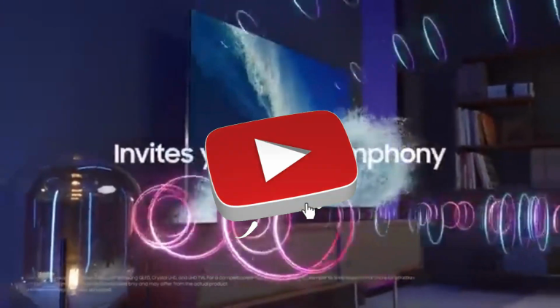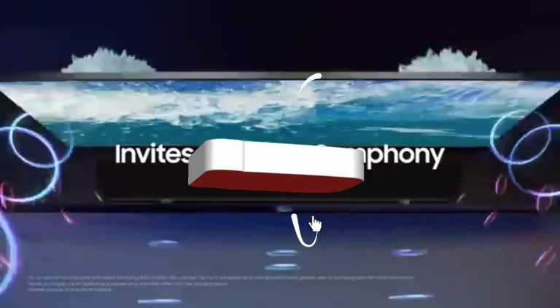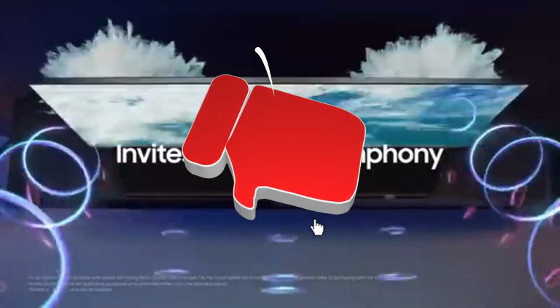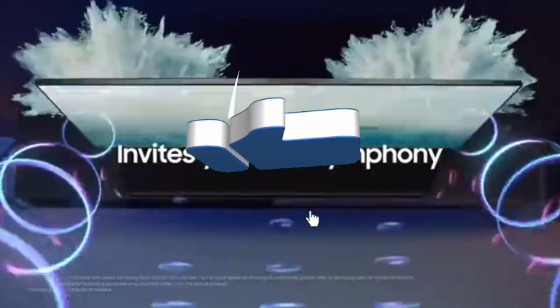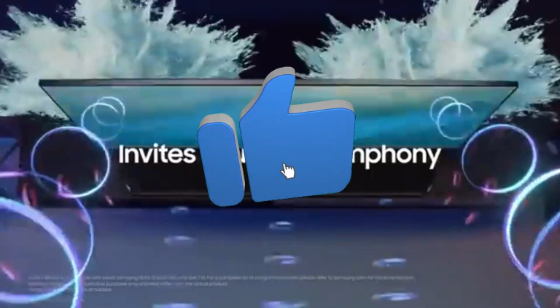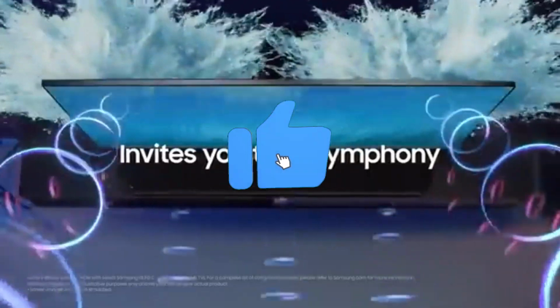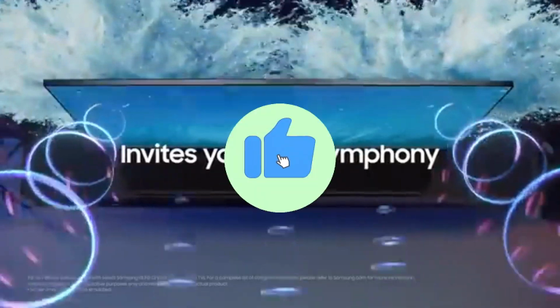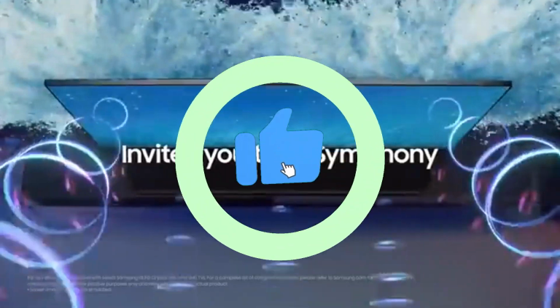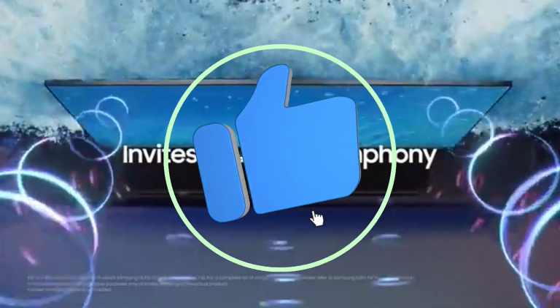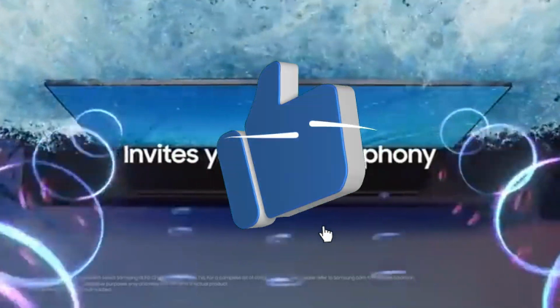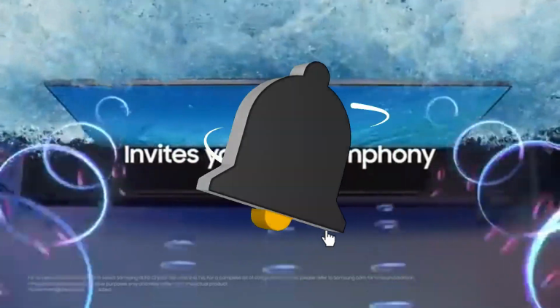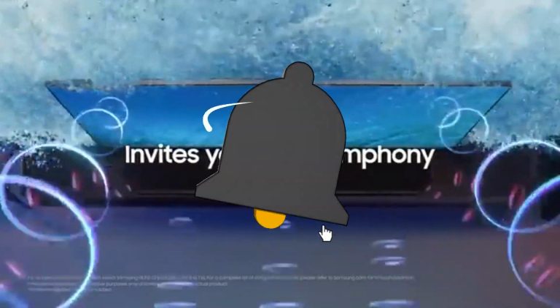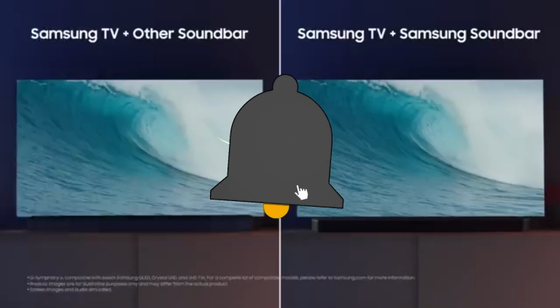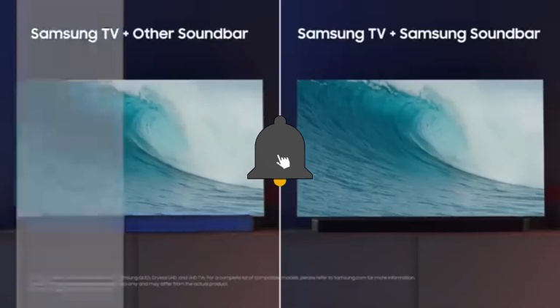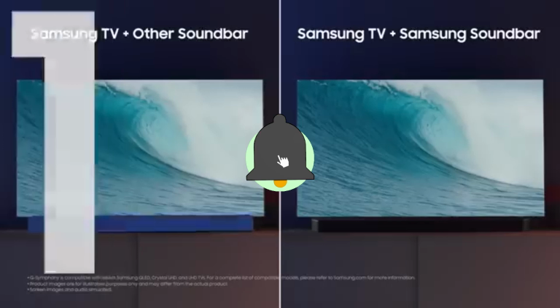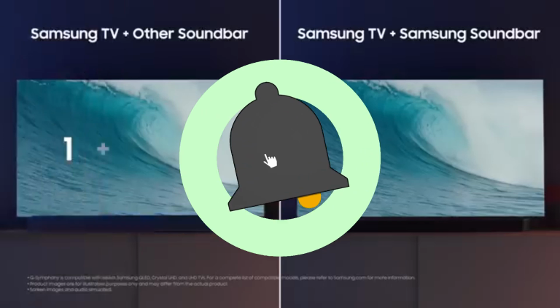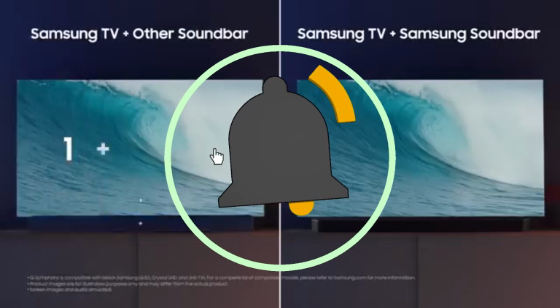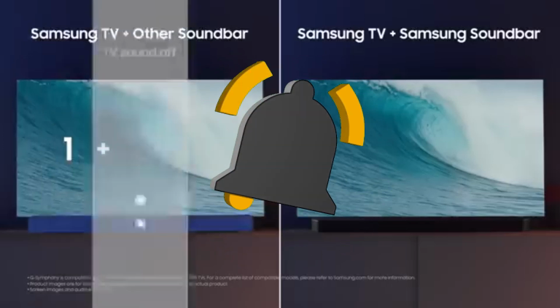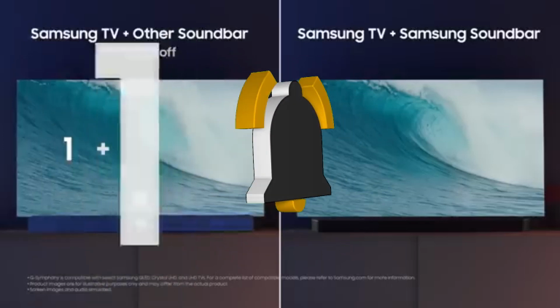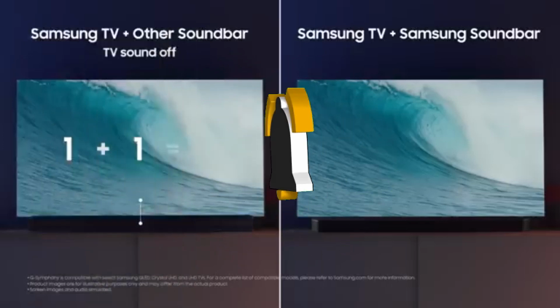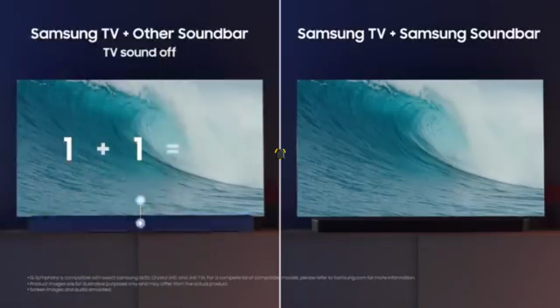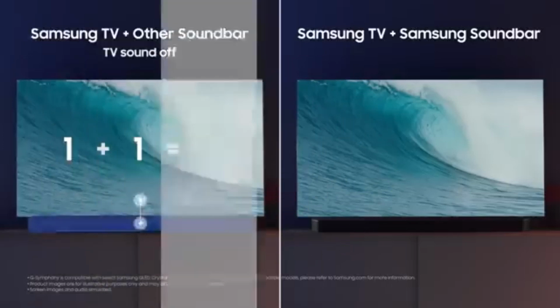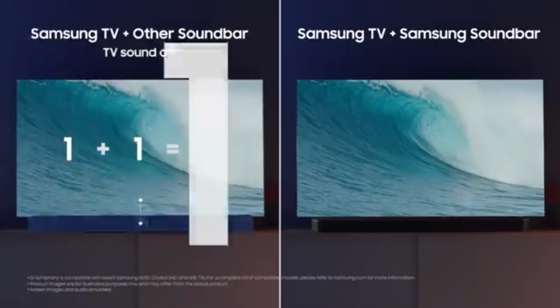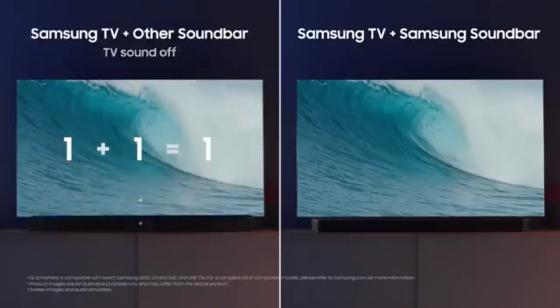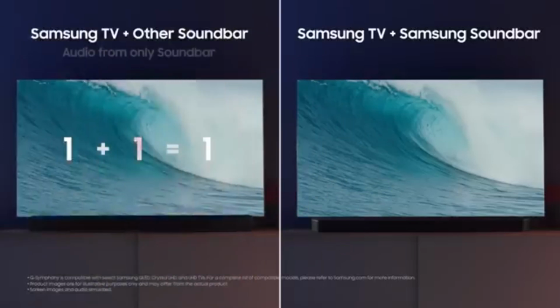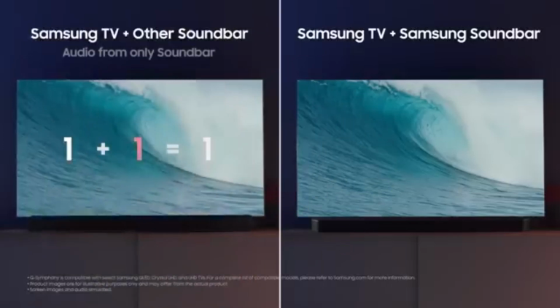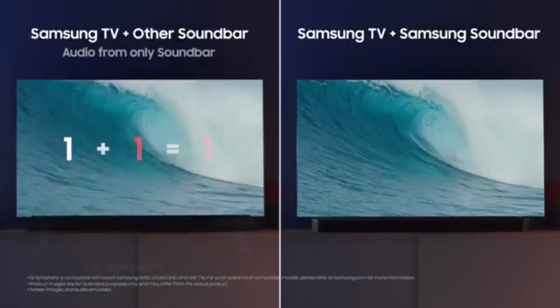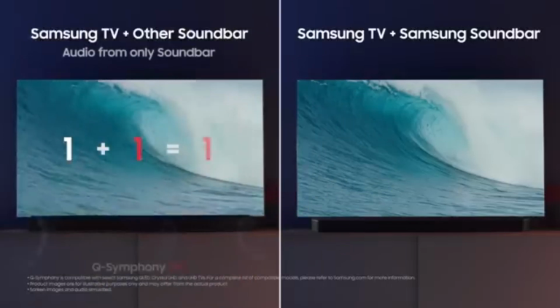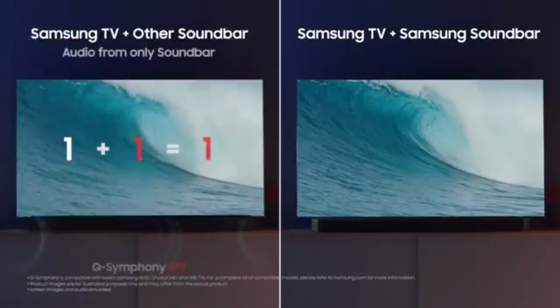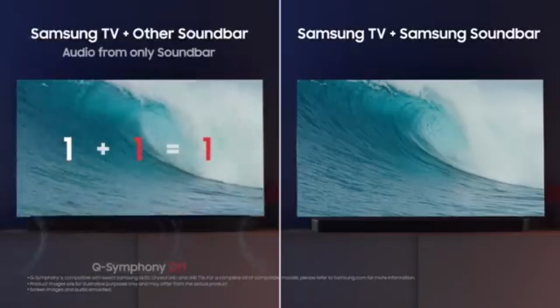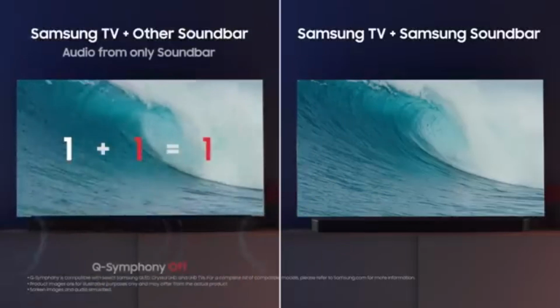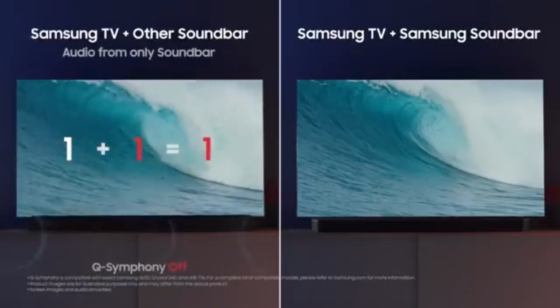This unique function eliminates the need for traditional batteries, which aligns with Samsung's commitment to environmental sustainability.